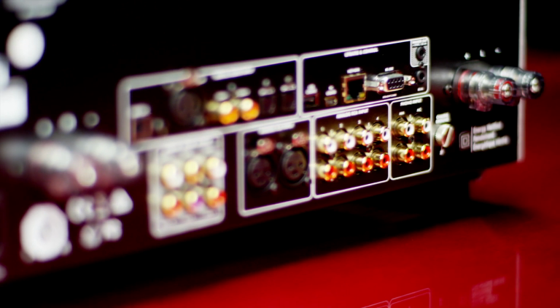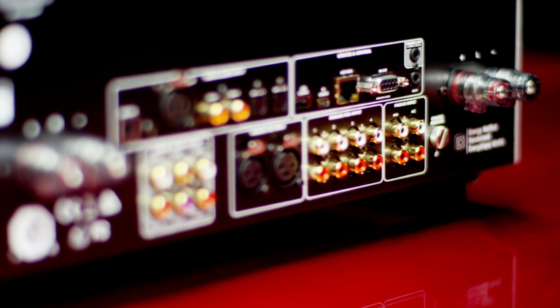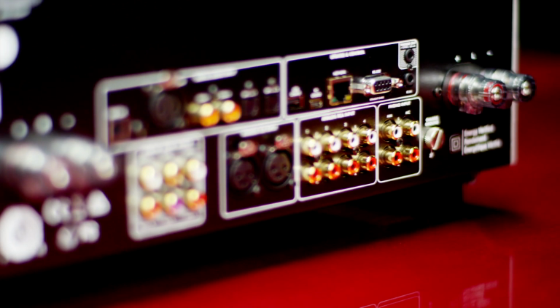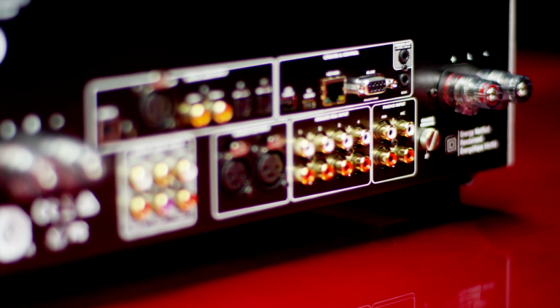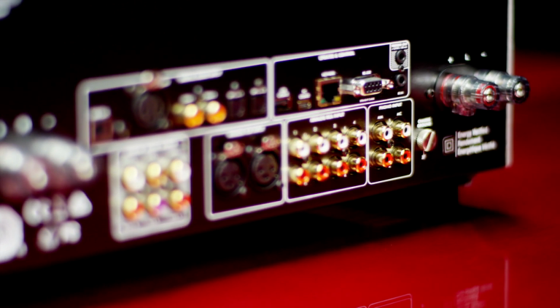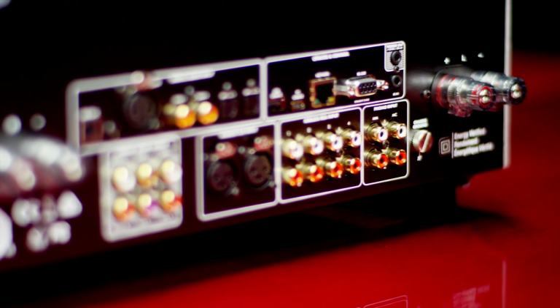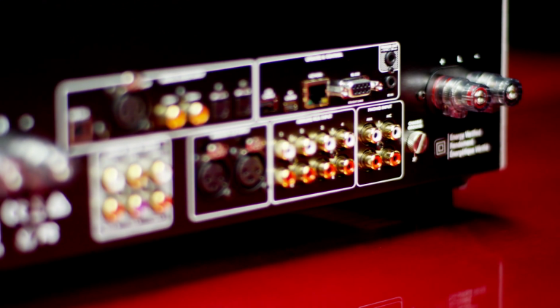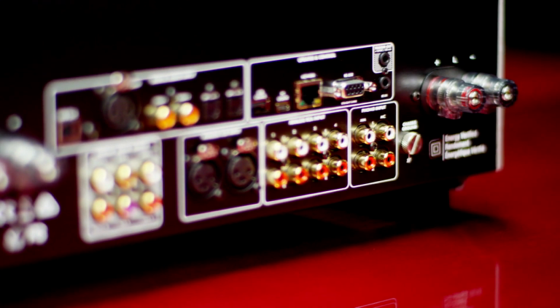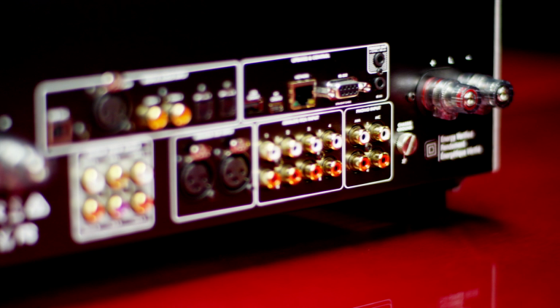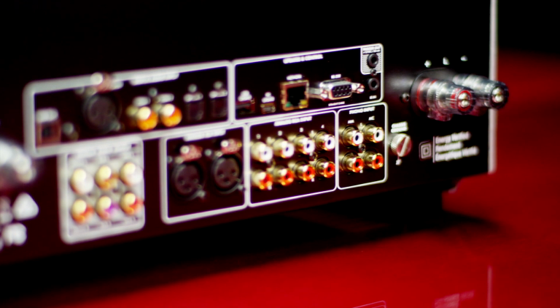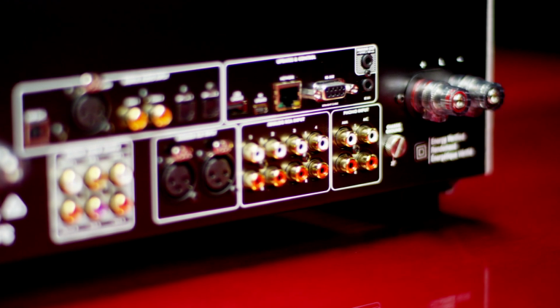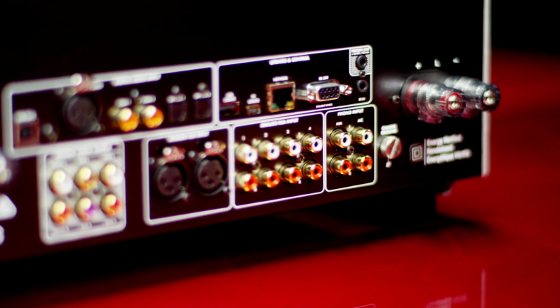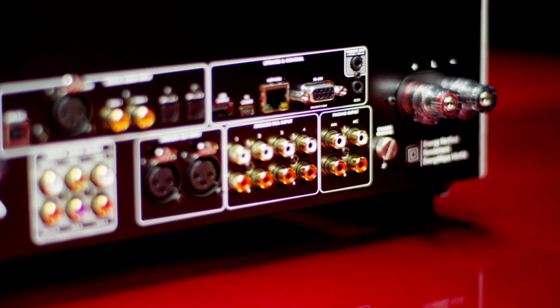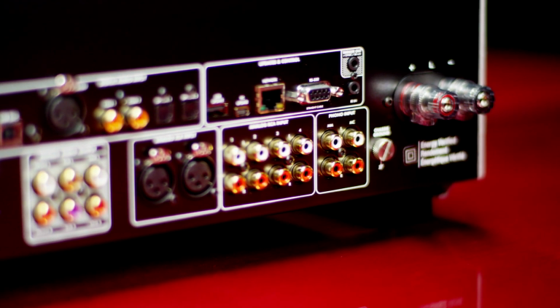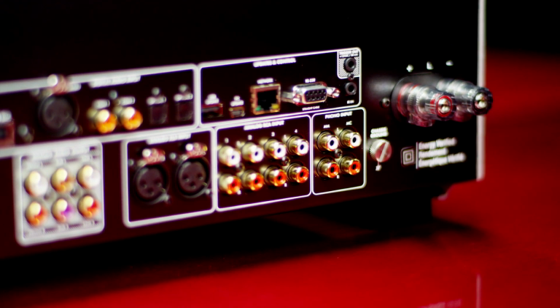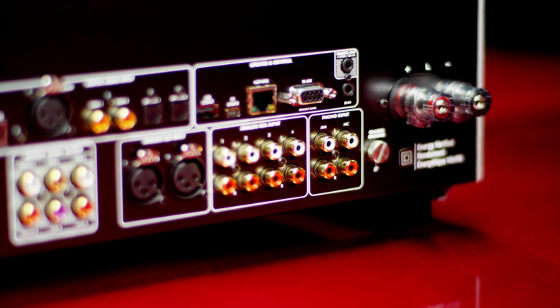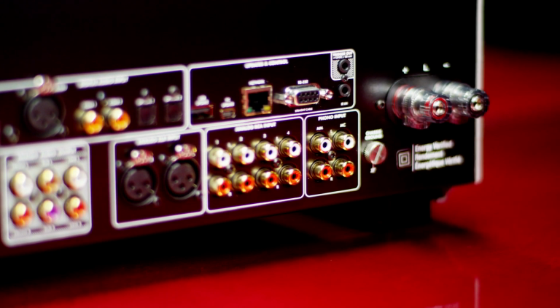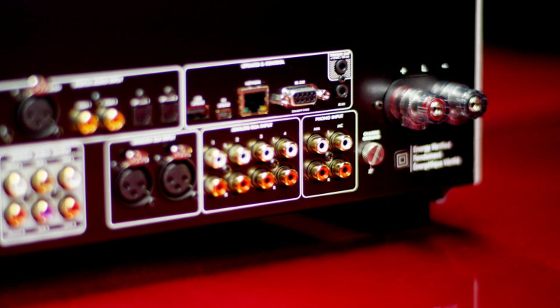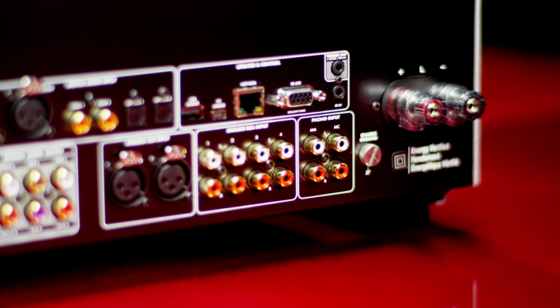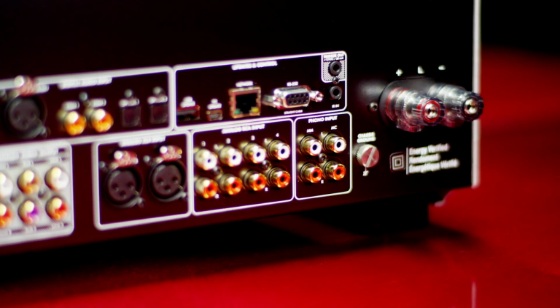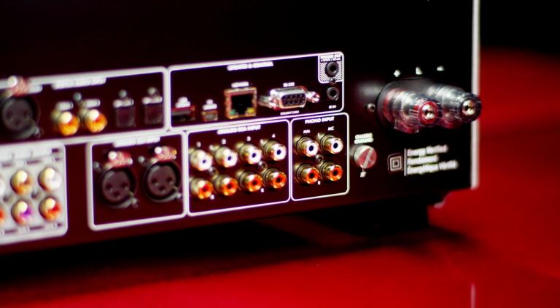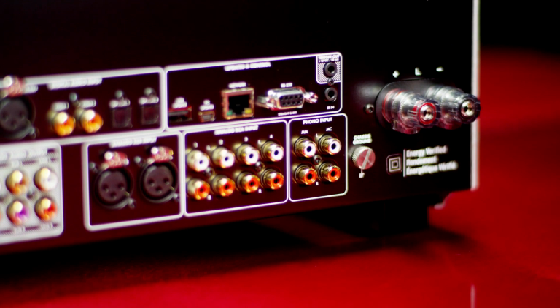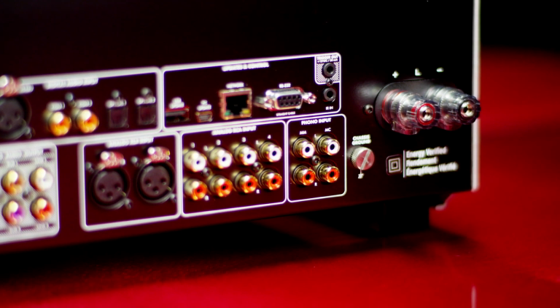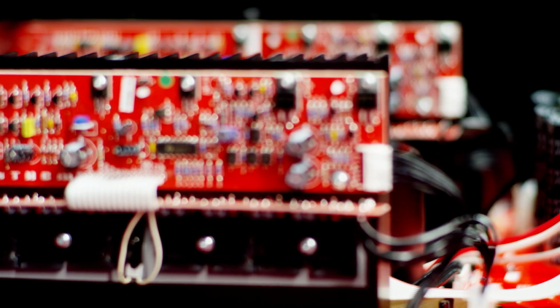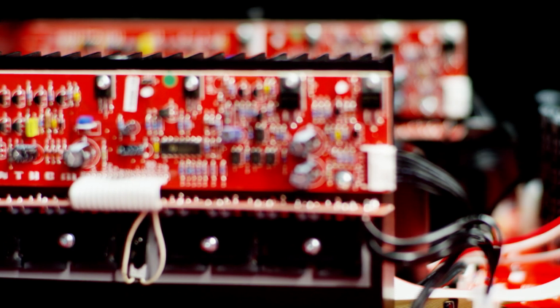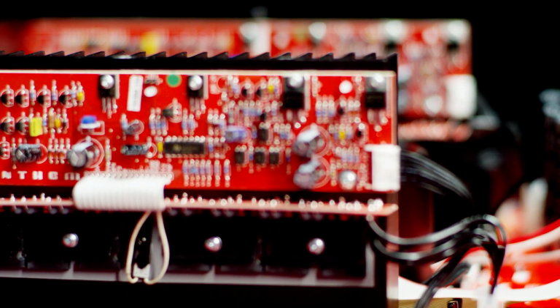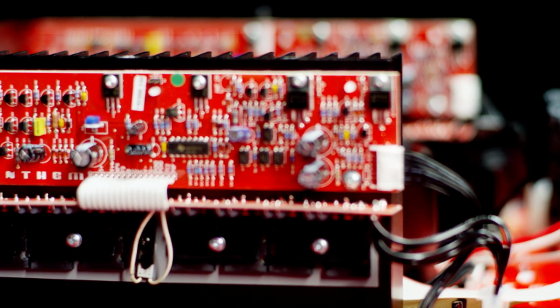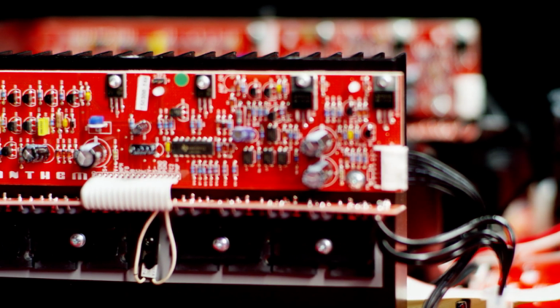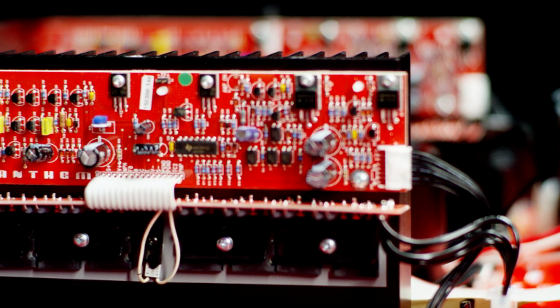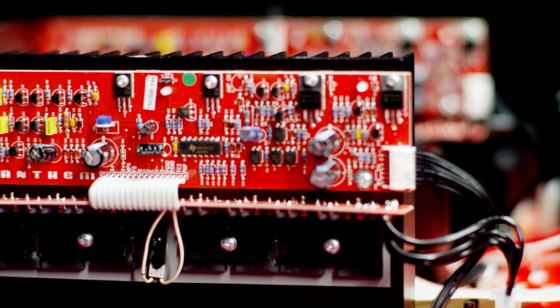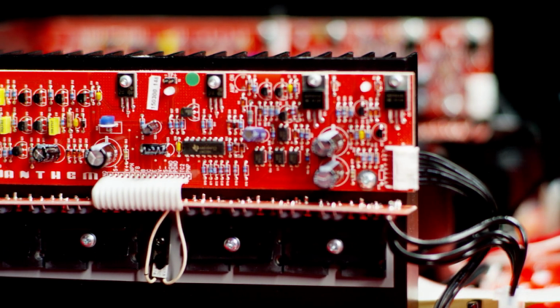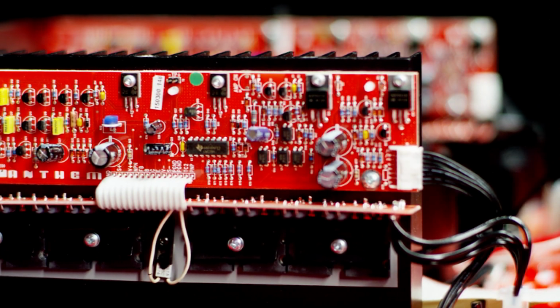With the resurgence of vinyl in the market, we've included two separate phono stages in the integrated amplifier — a moving coil and moving magnet.